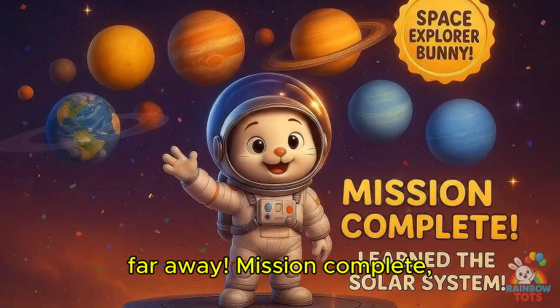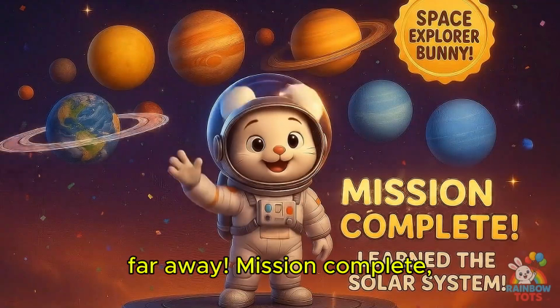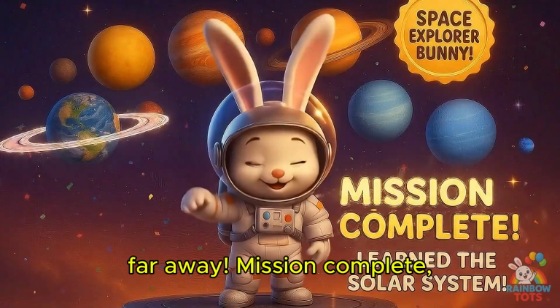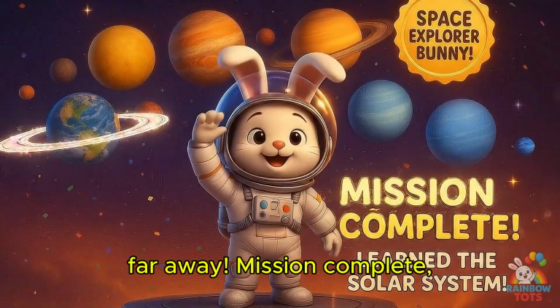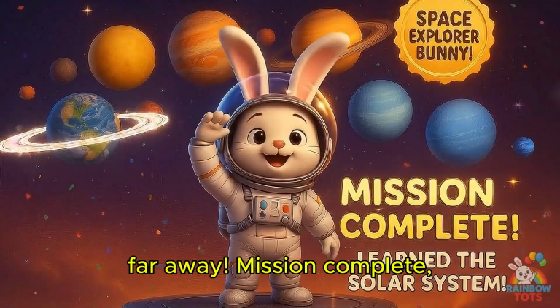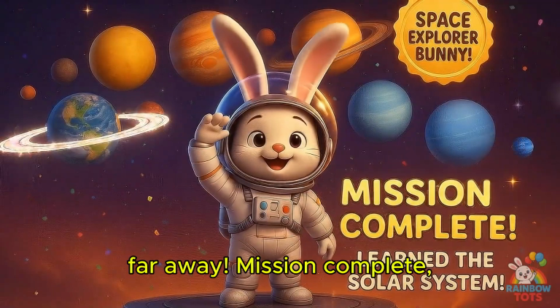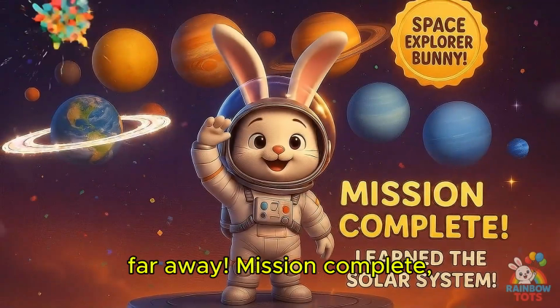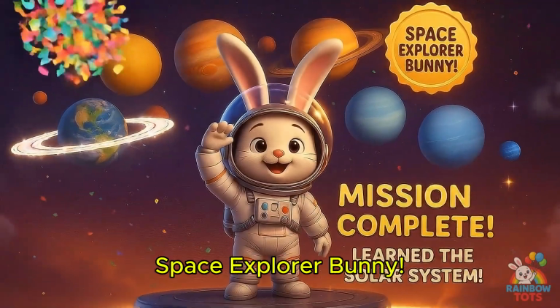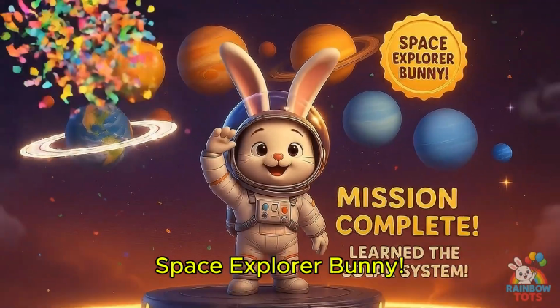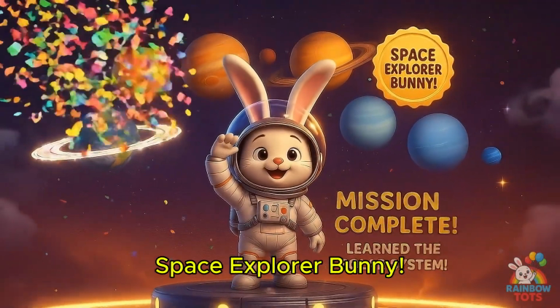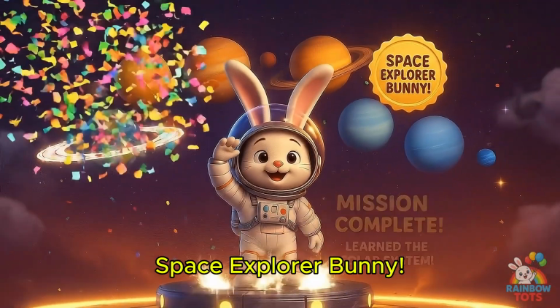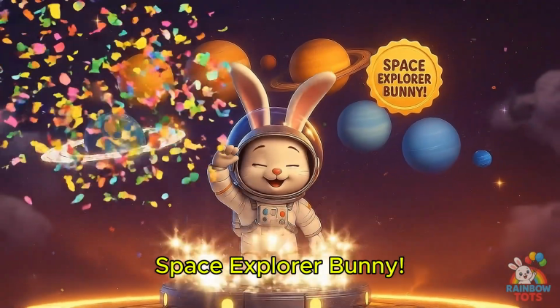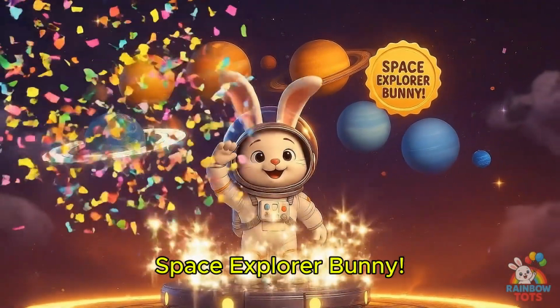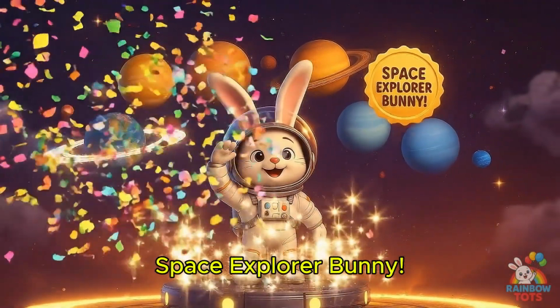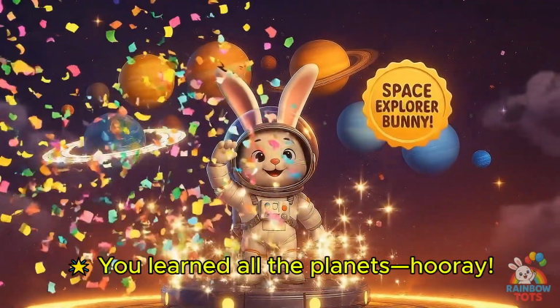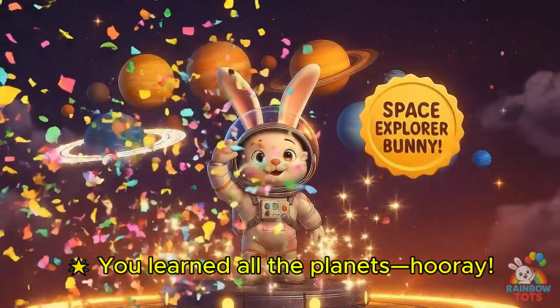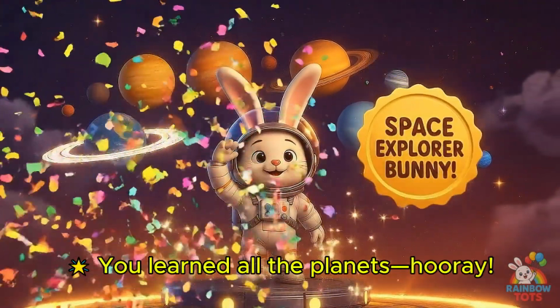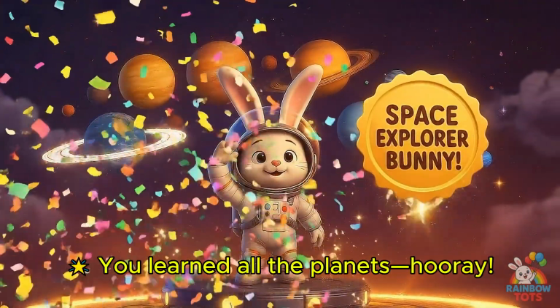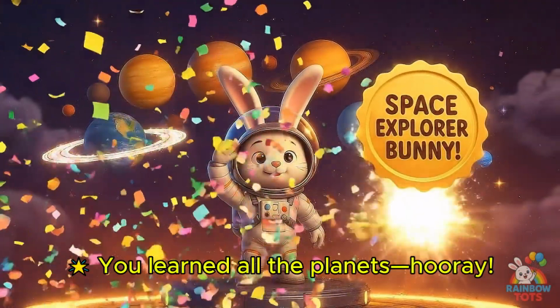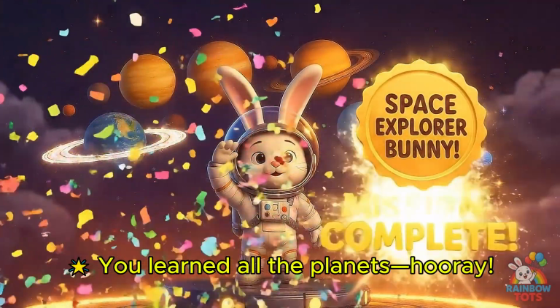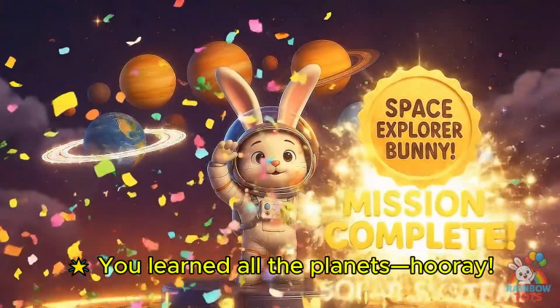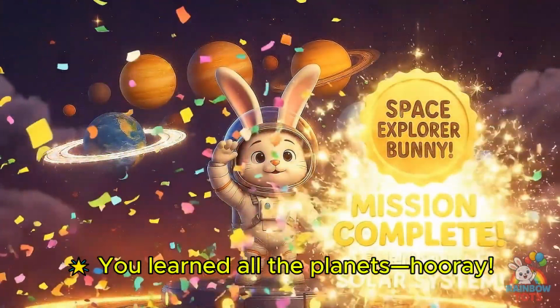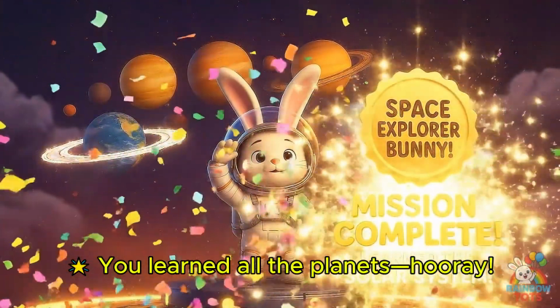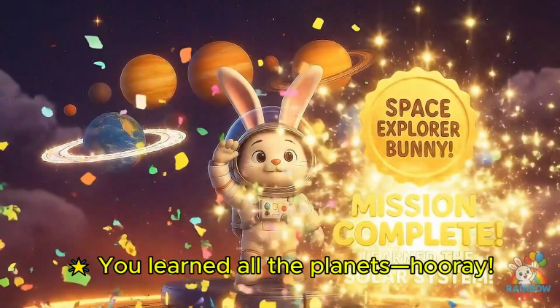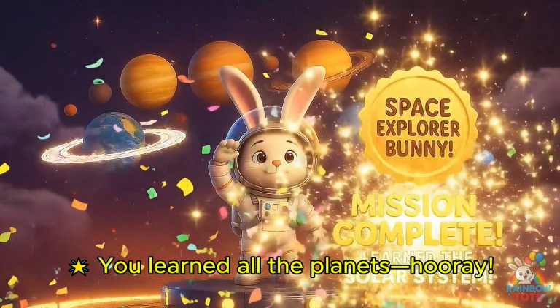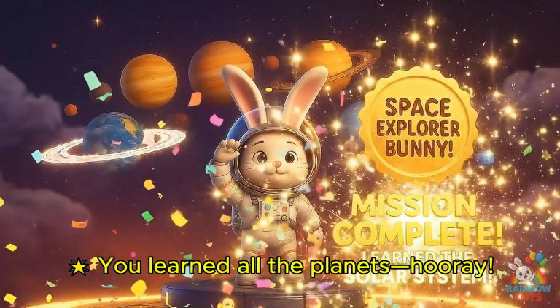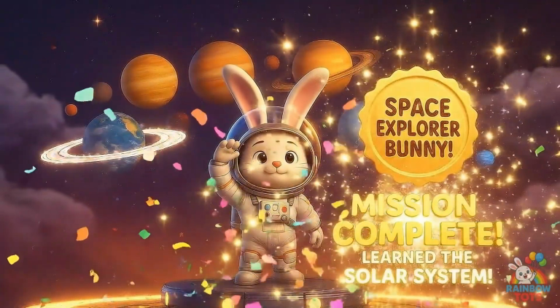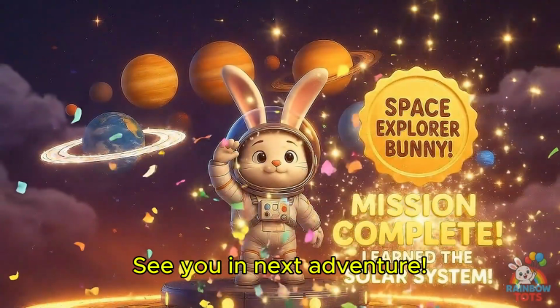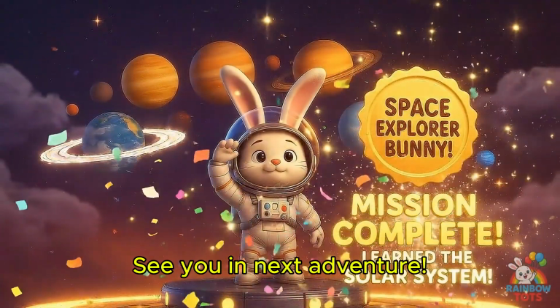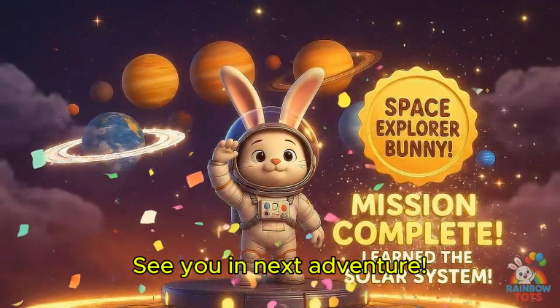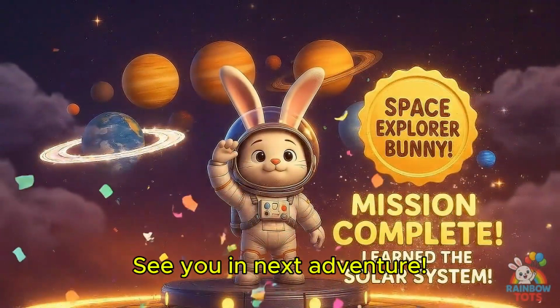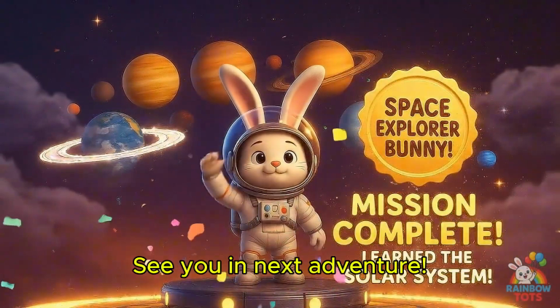Mission complete! Space Explorer Bunny, you learned all the planets! Hooray! See you next adventure!